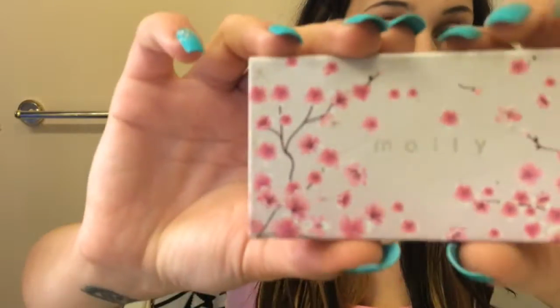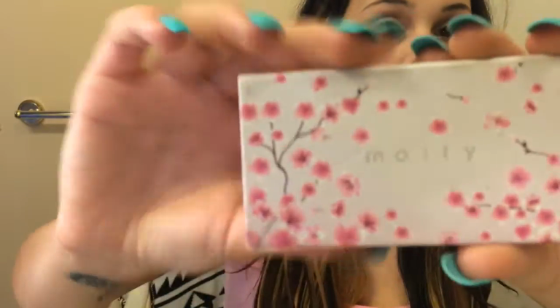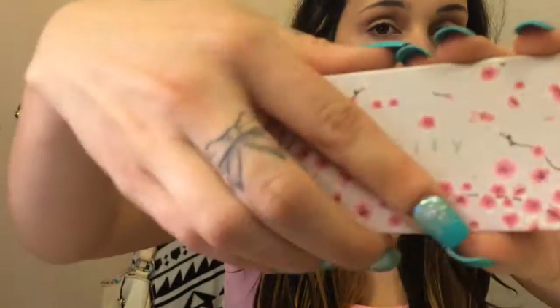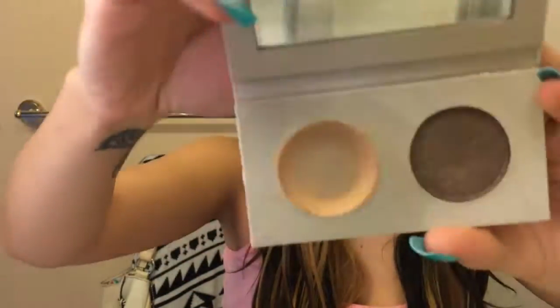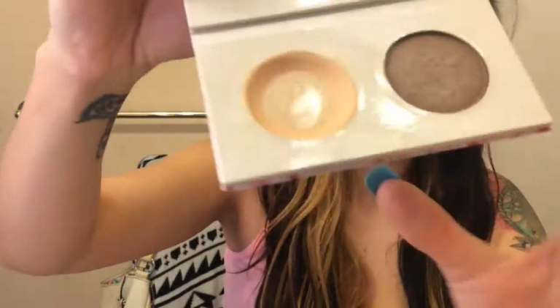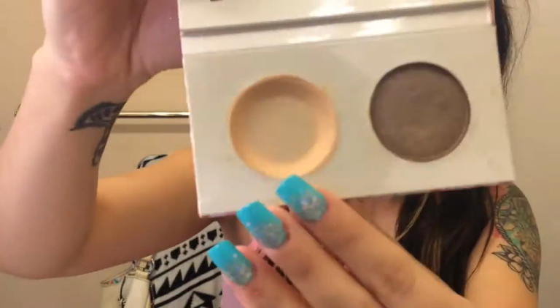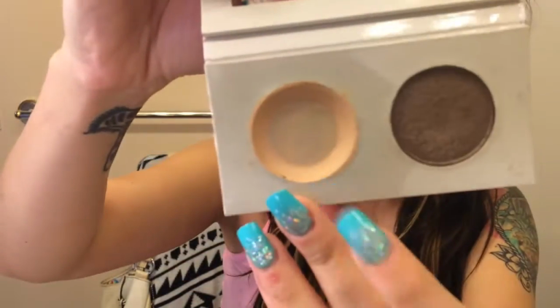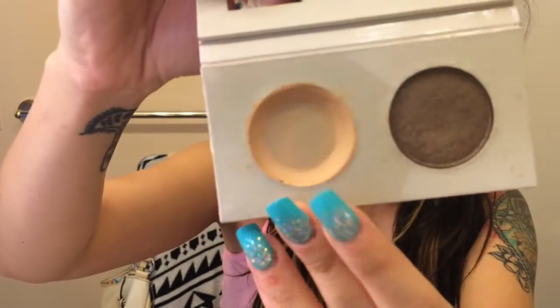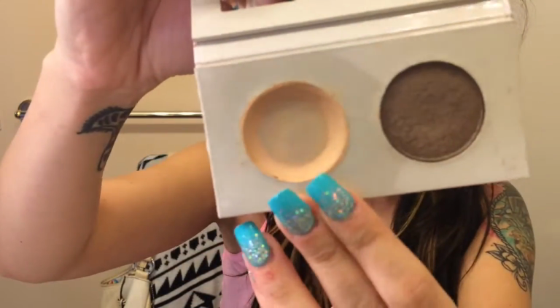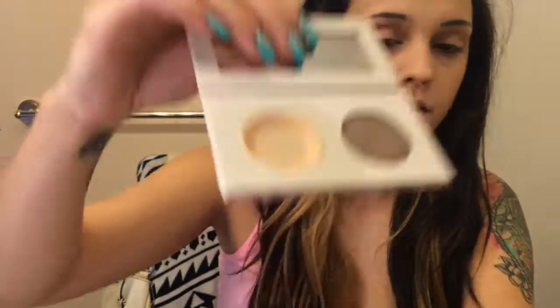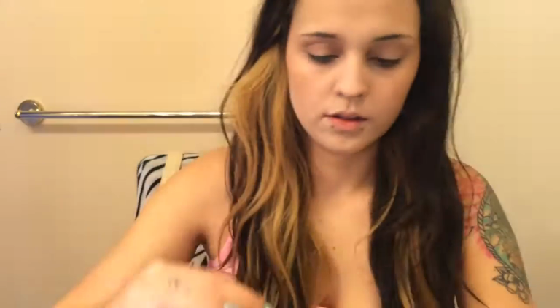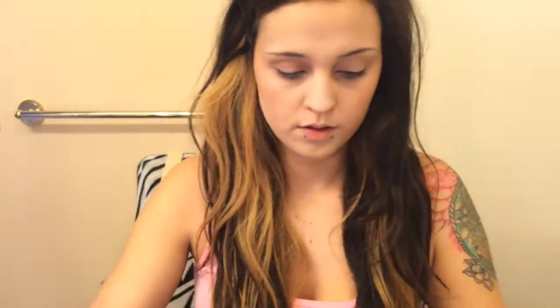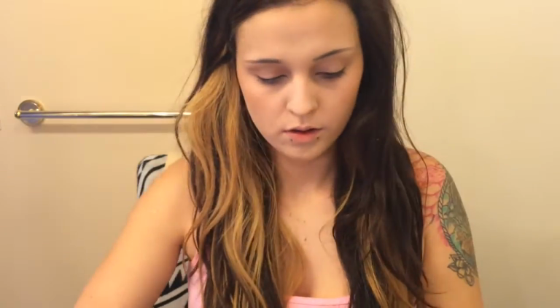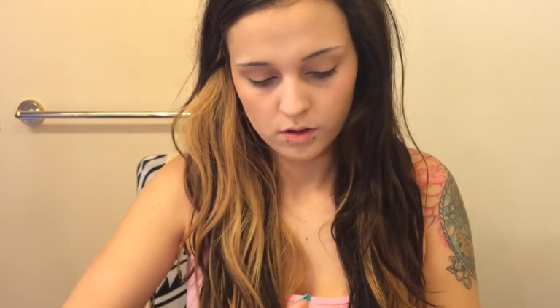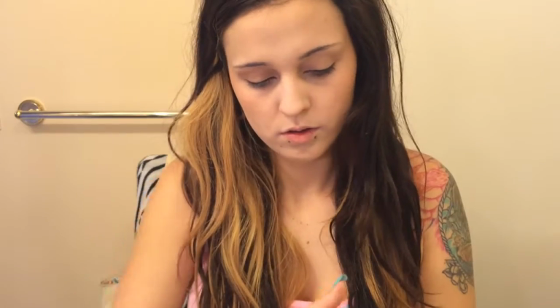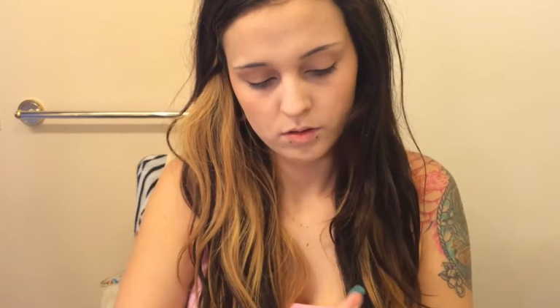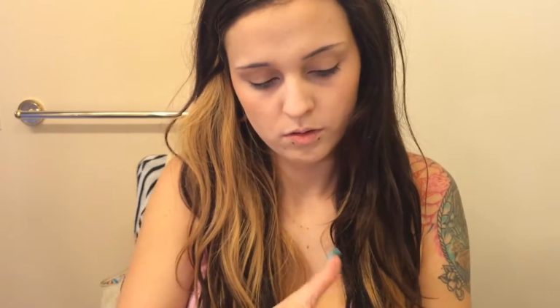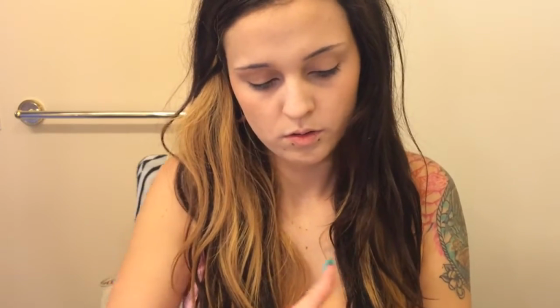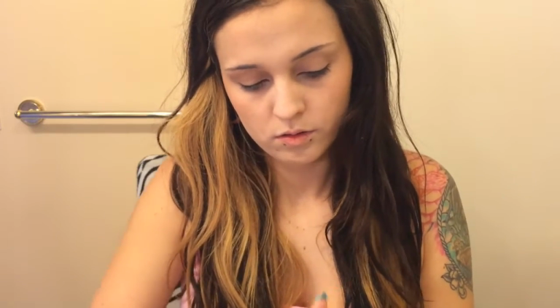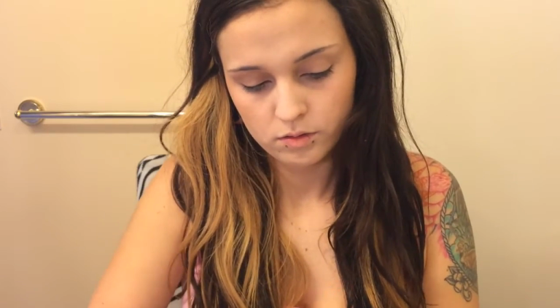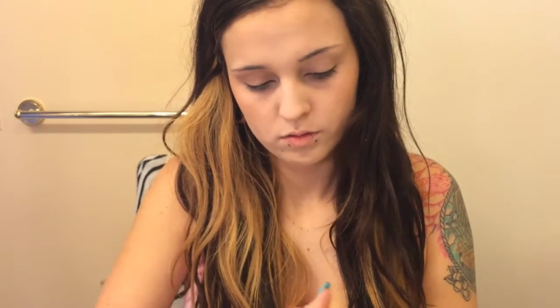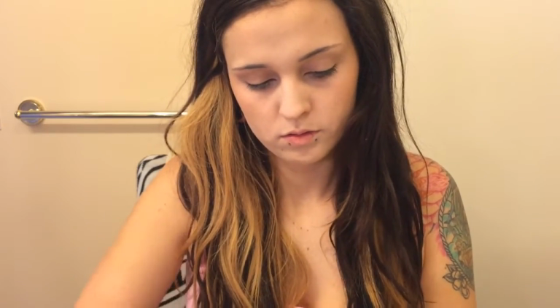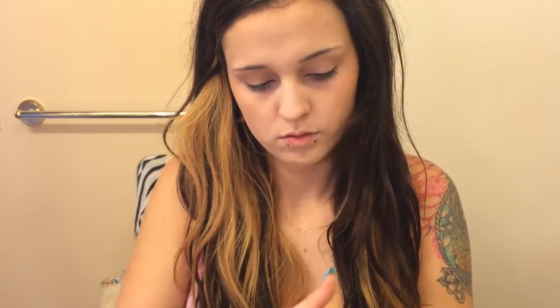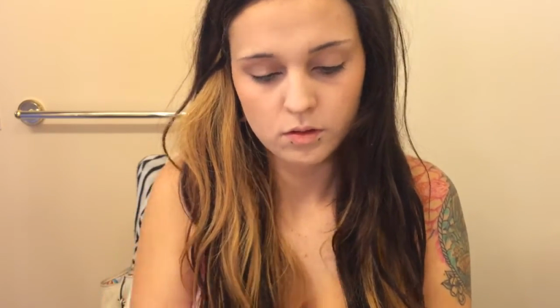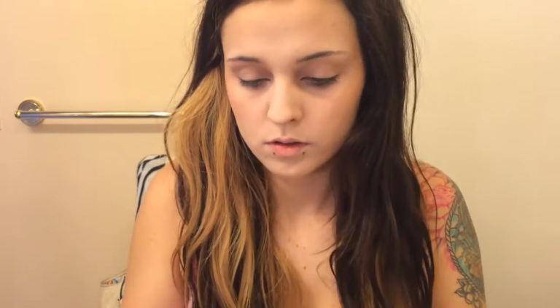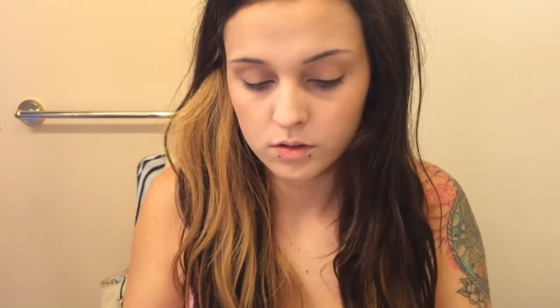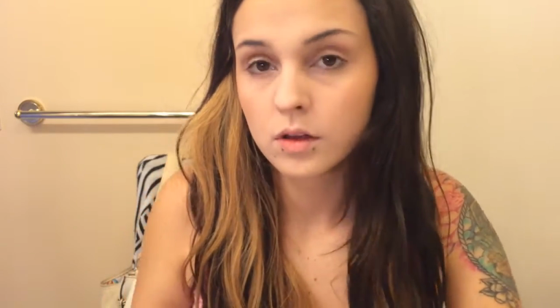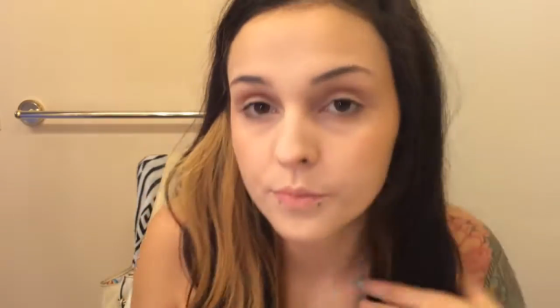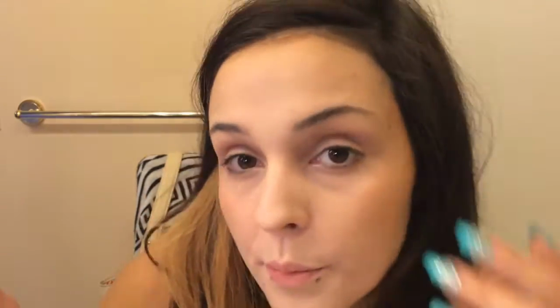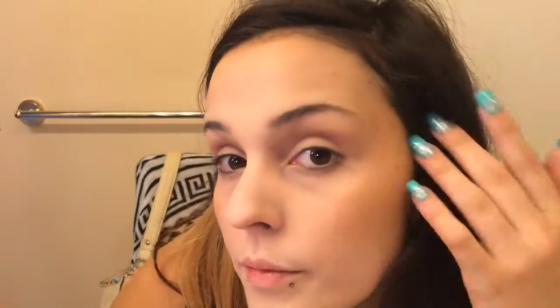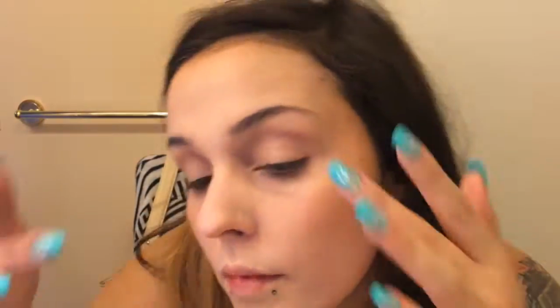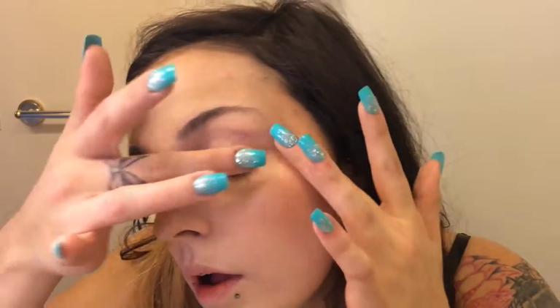Now I'm just going to apply my Mali base shadow all over my lids. This is a great primer for any eyeshadow.